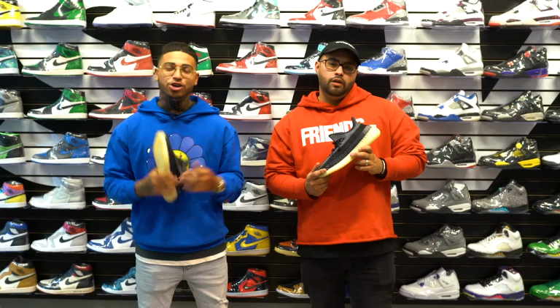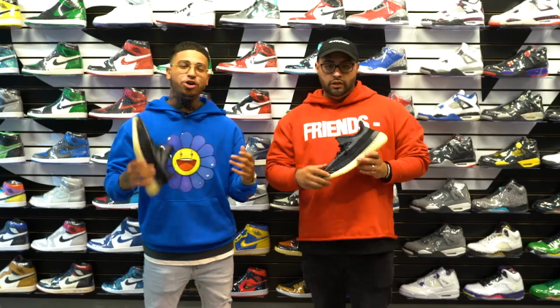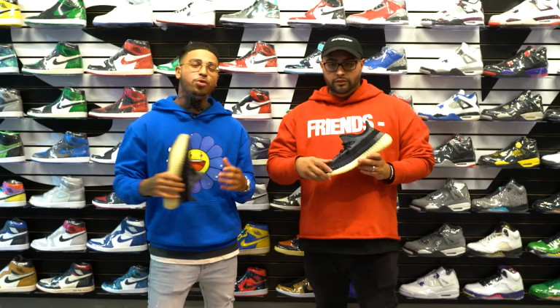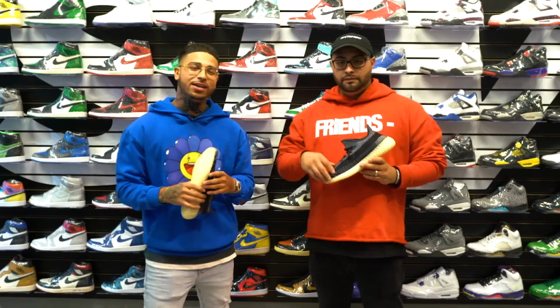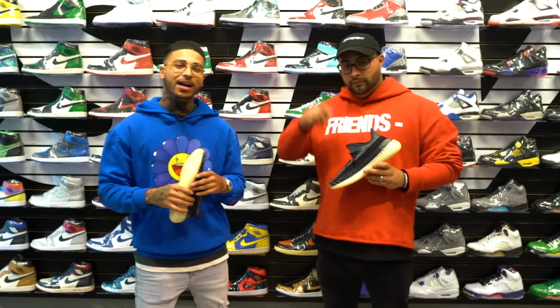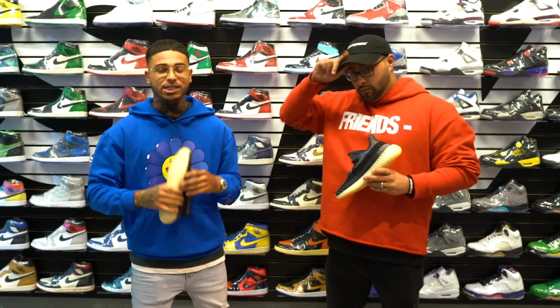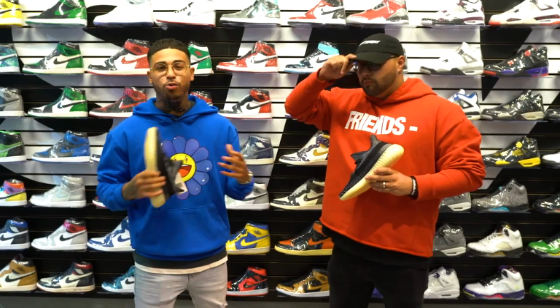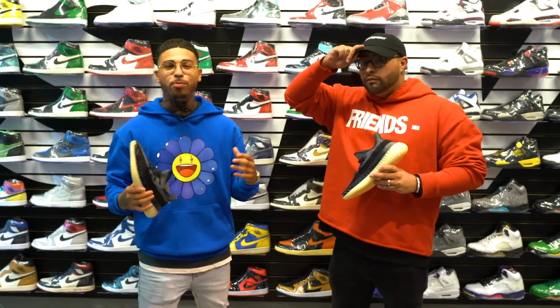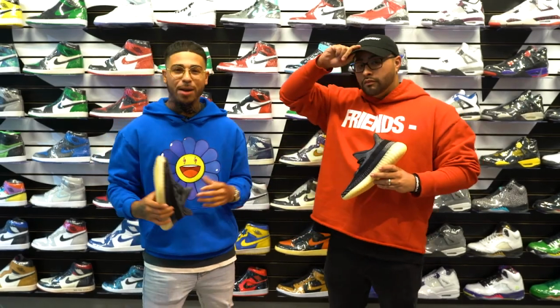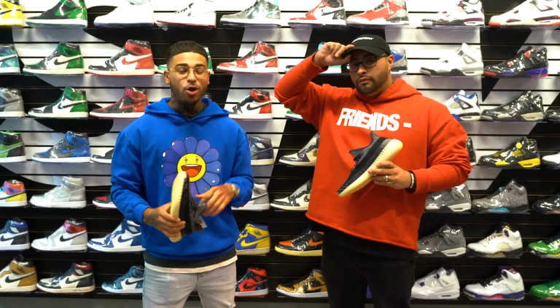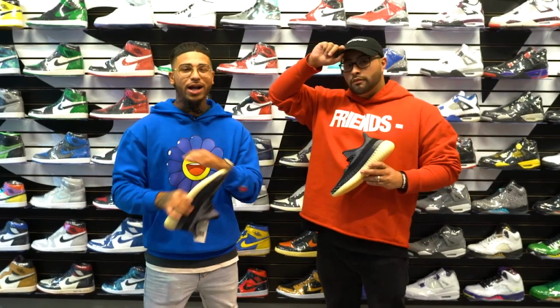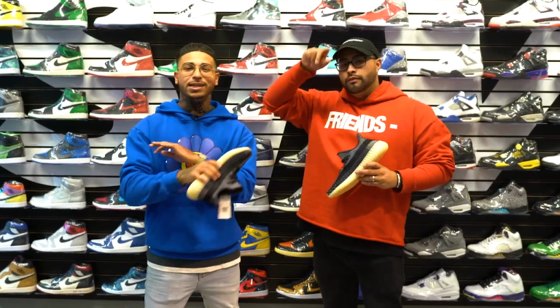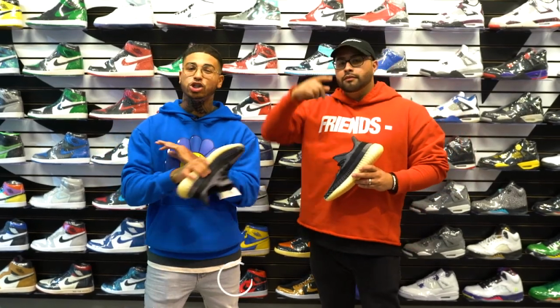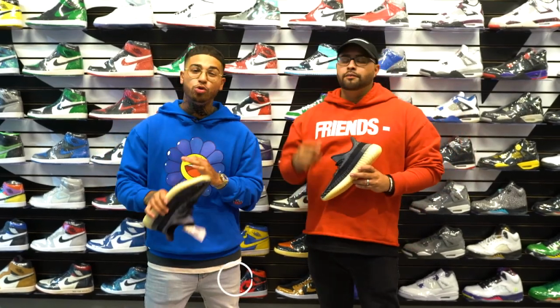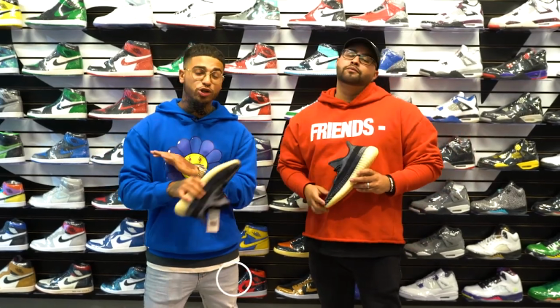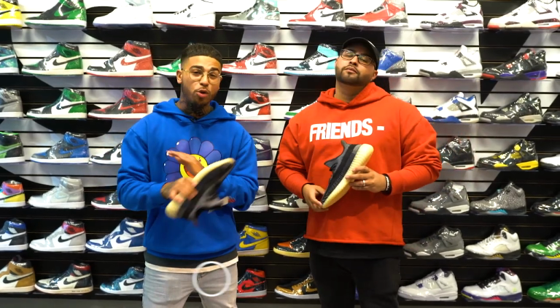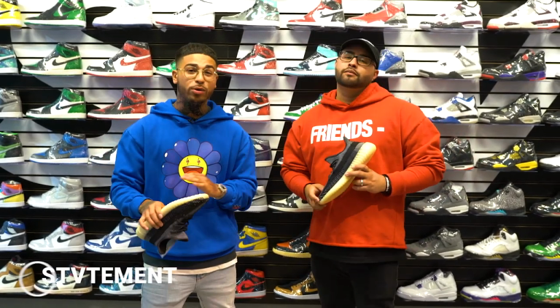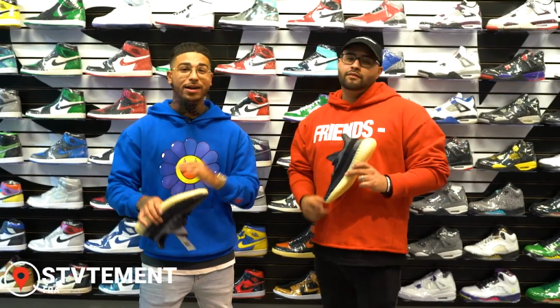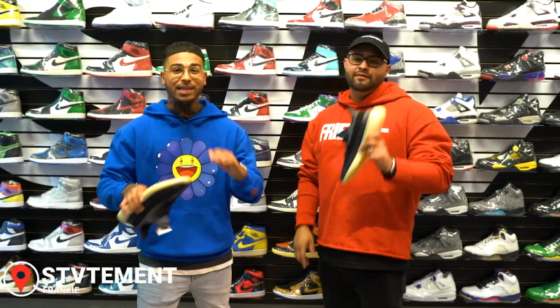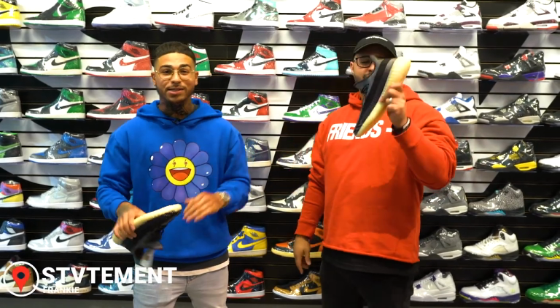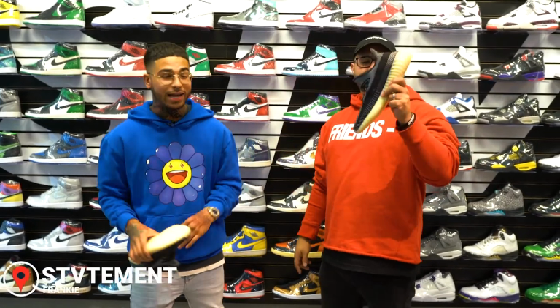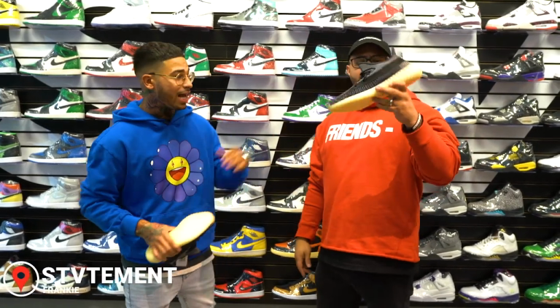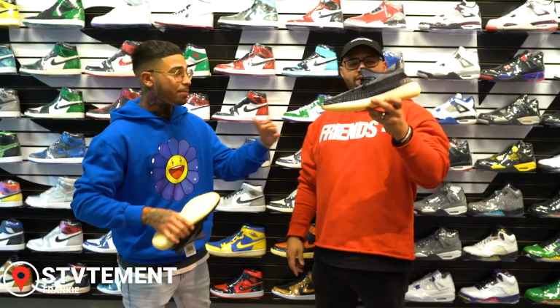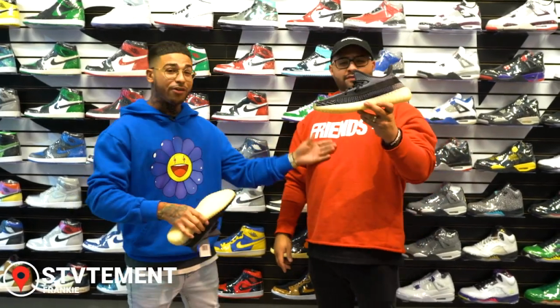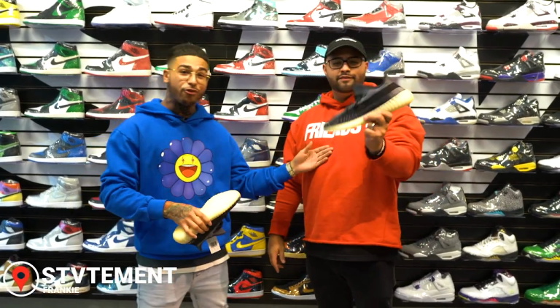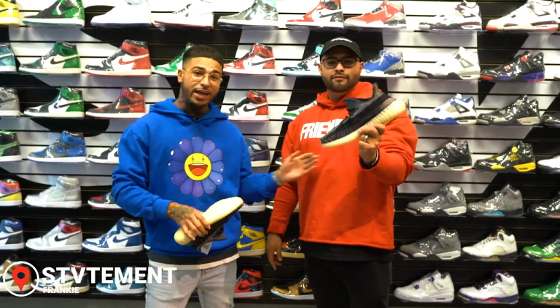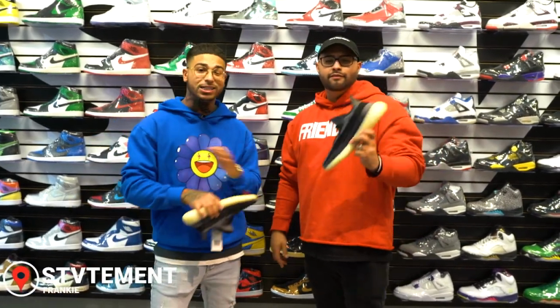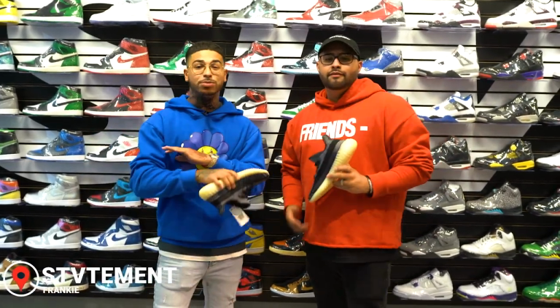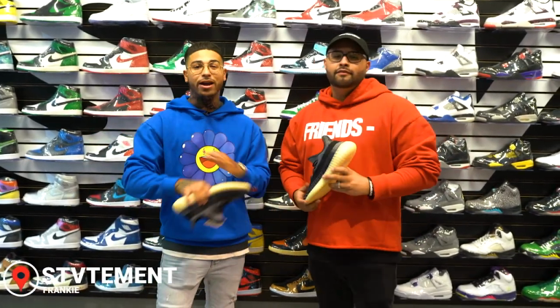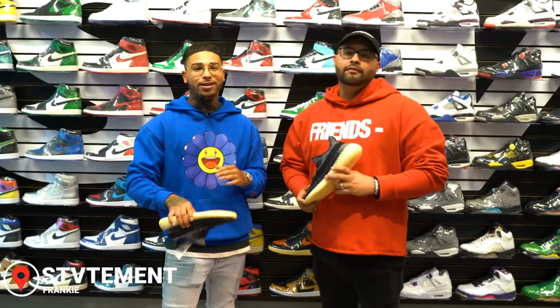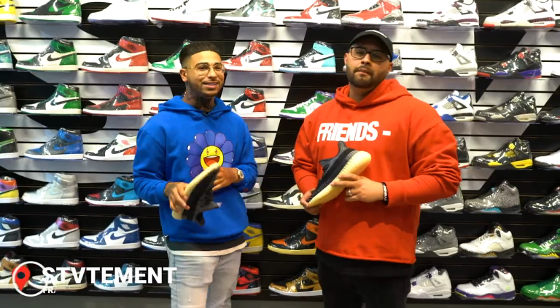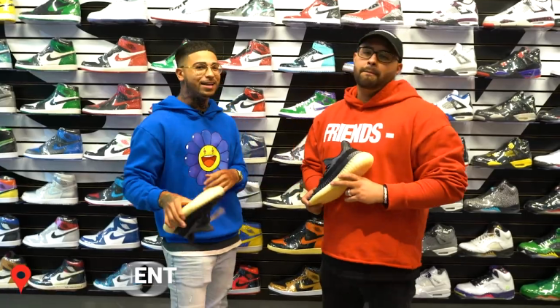Yo, what's good guys? It's your boy Brapp. We got something super dope going down in Statement today. I got my guy Frankie — he's gonna explain everything. Let's get it.